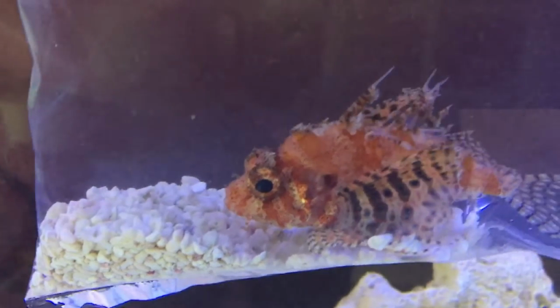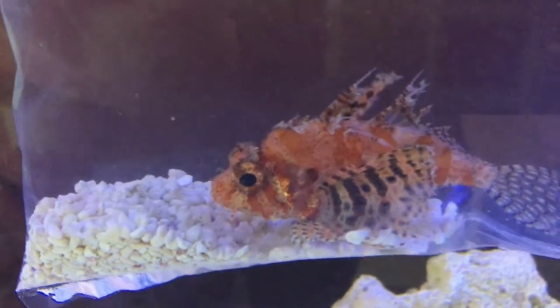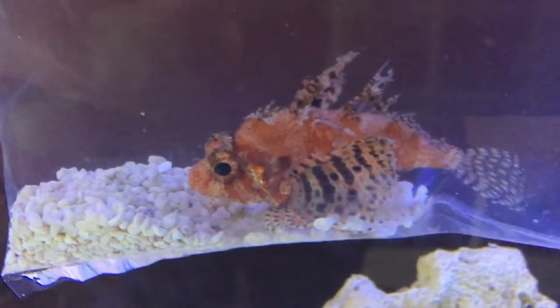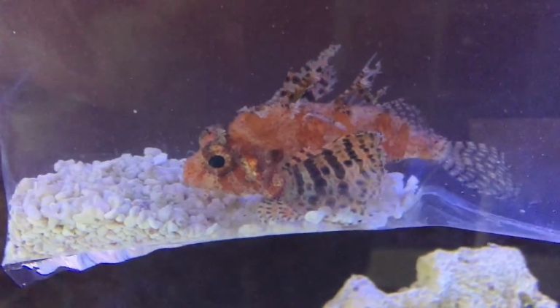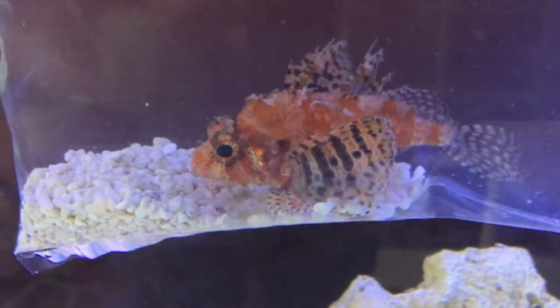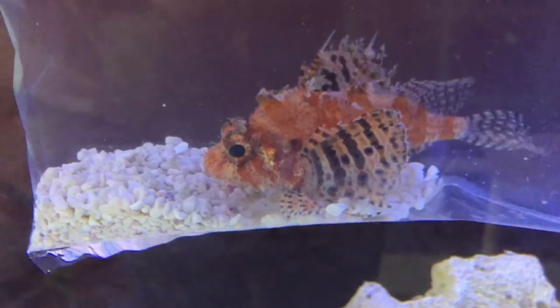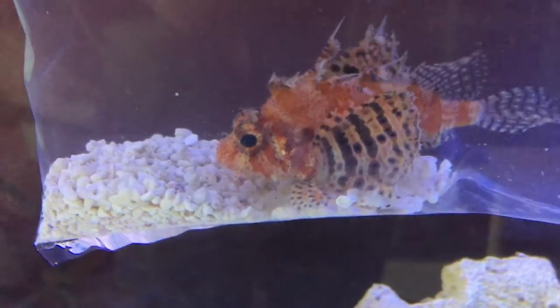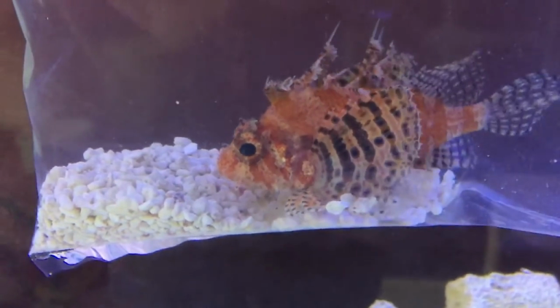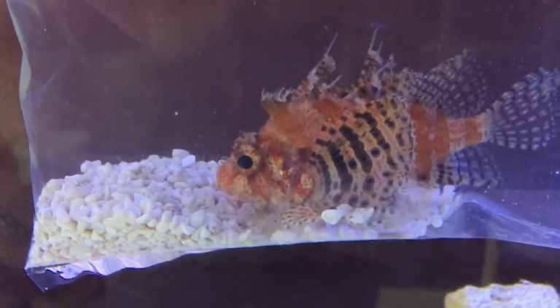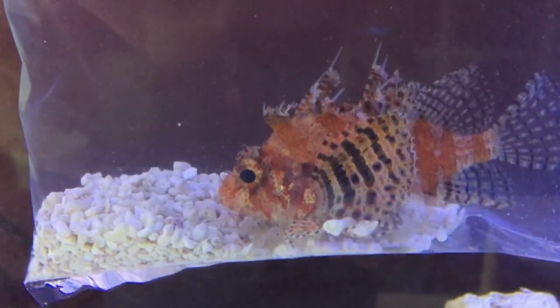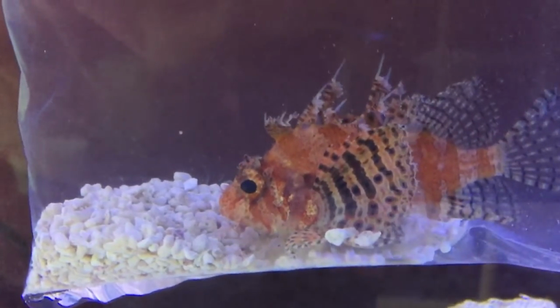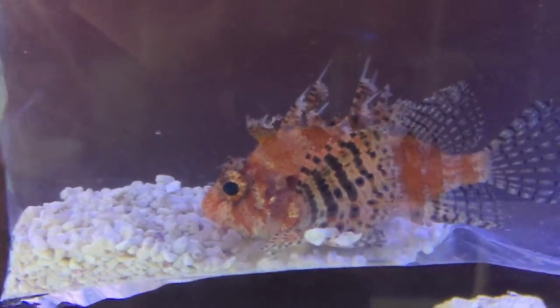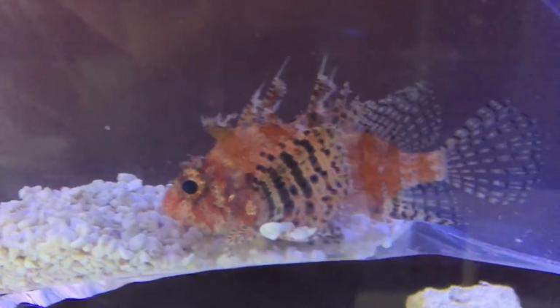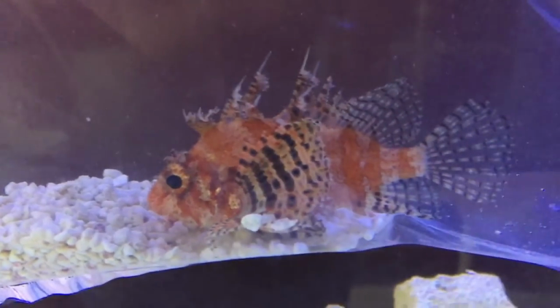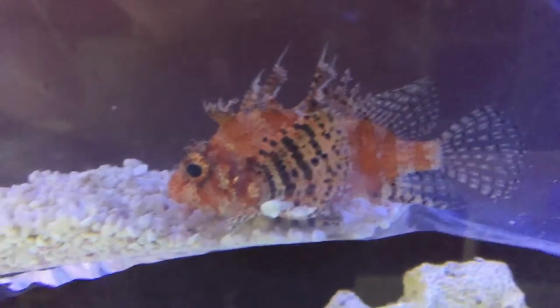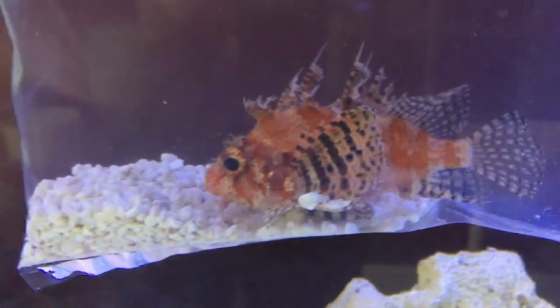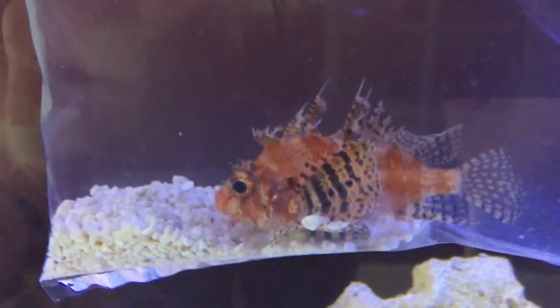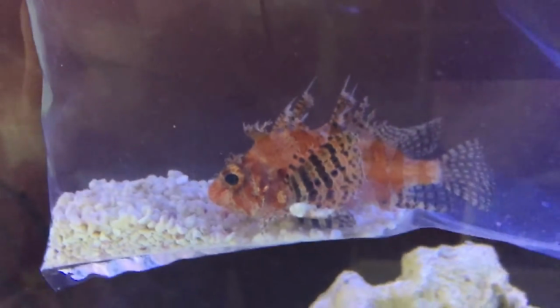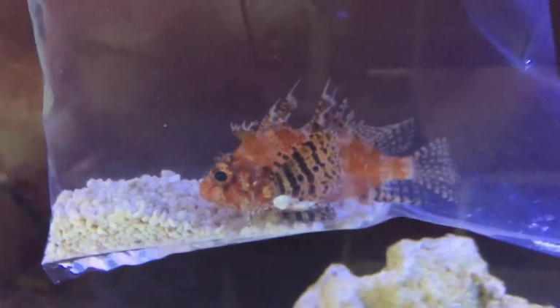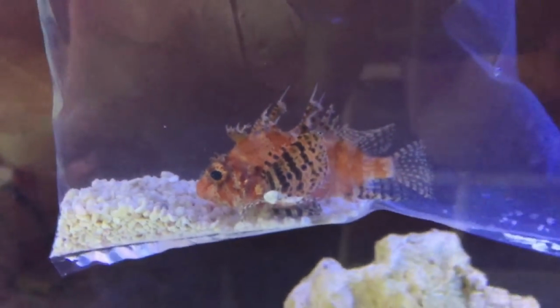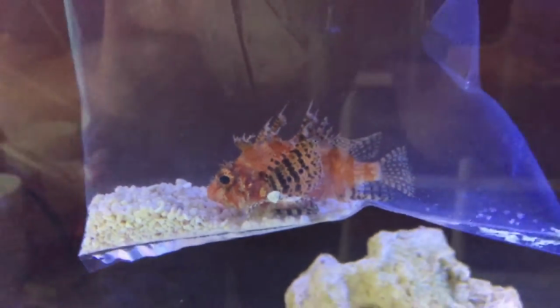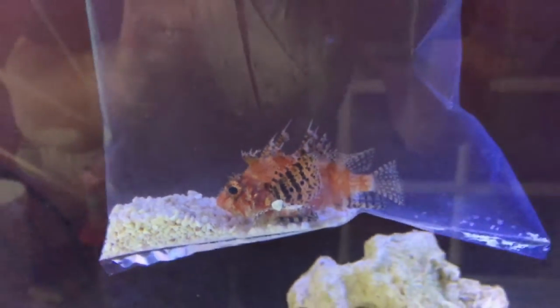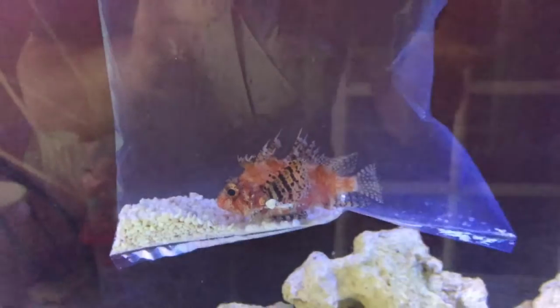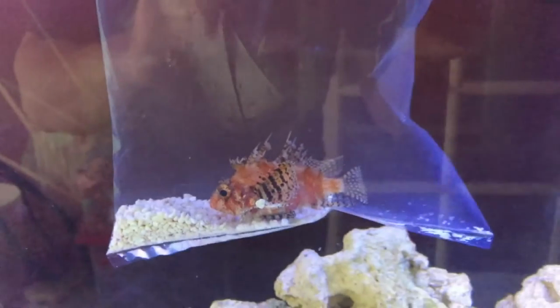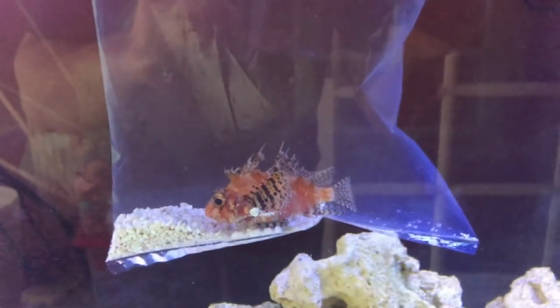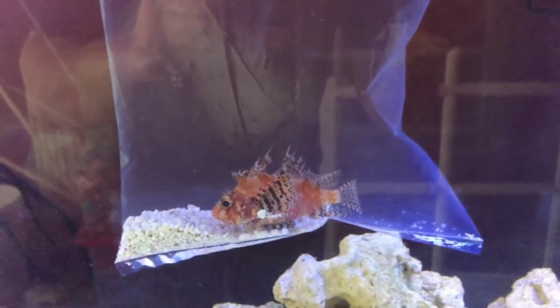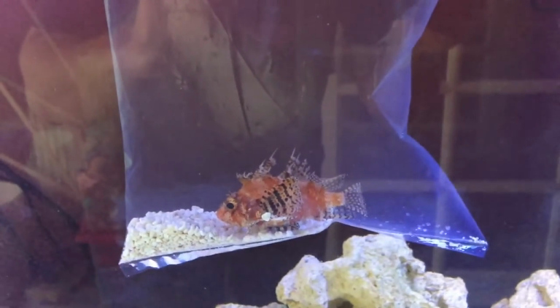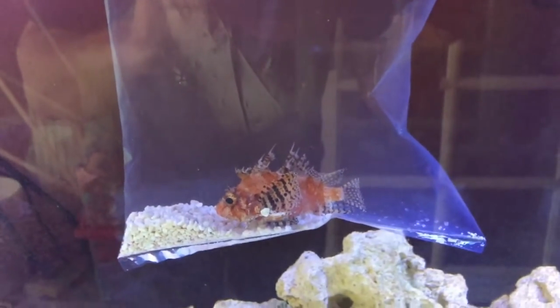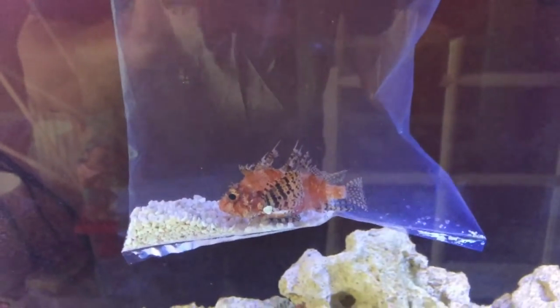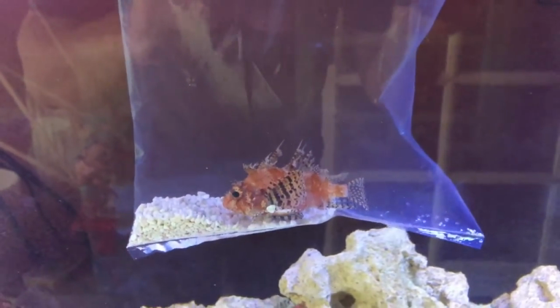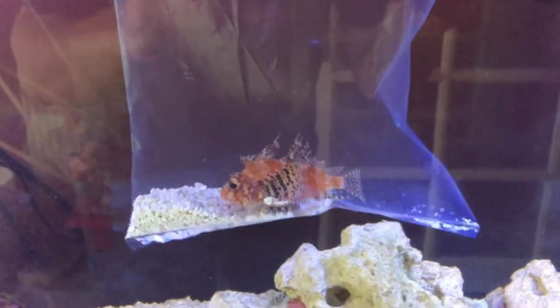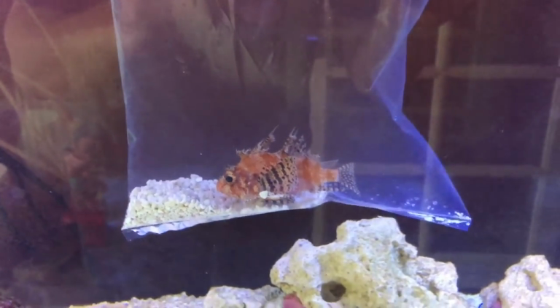You can see his venomous spike sticking out there. He's going — as you can see, he's in a bag. He's ready to go.